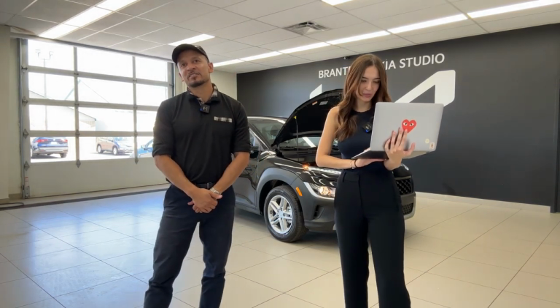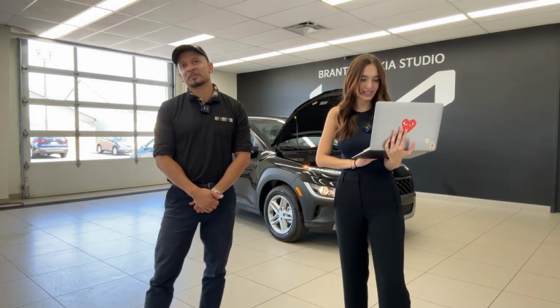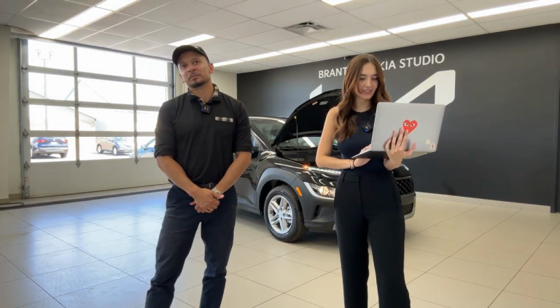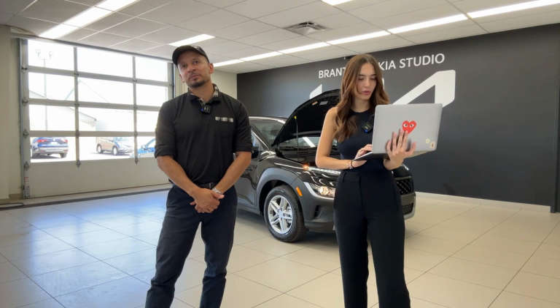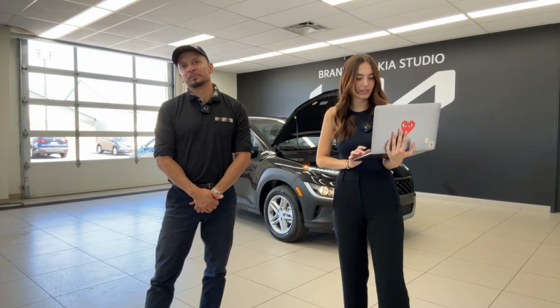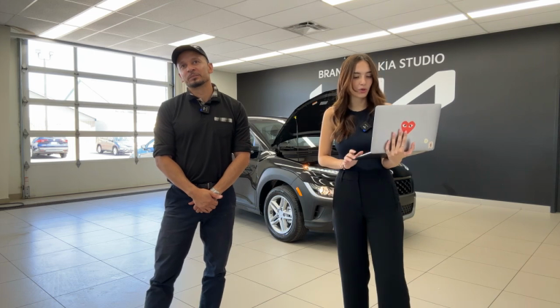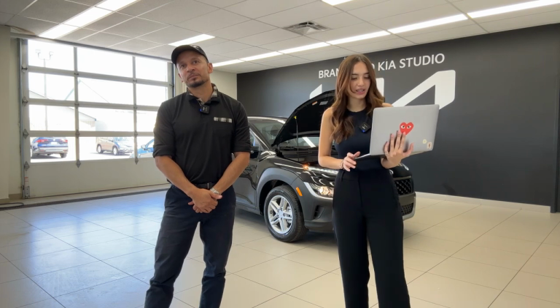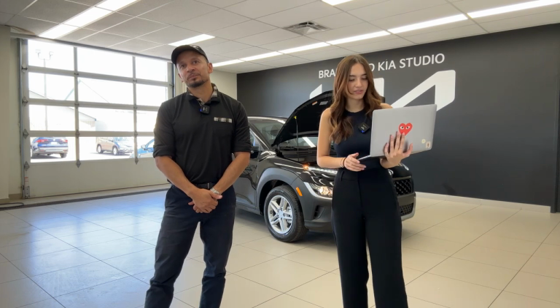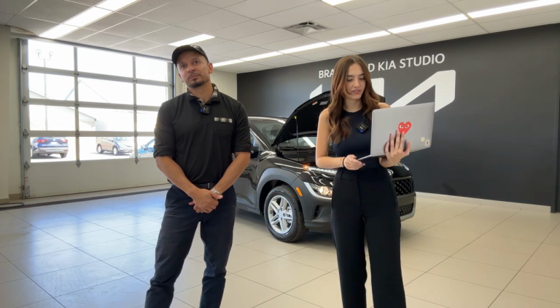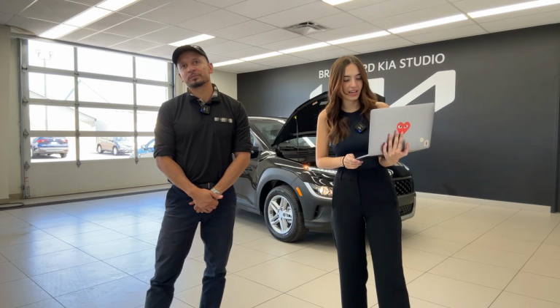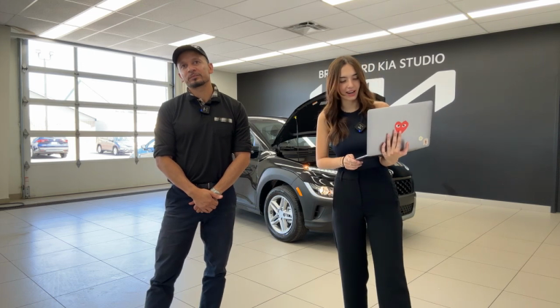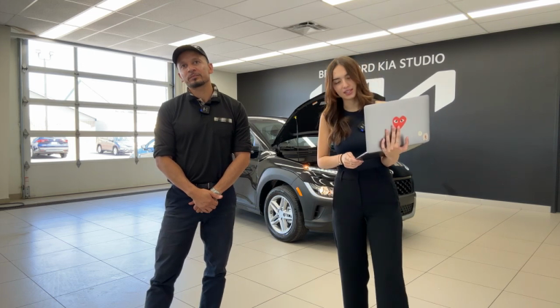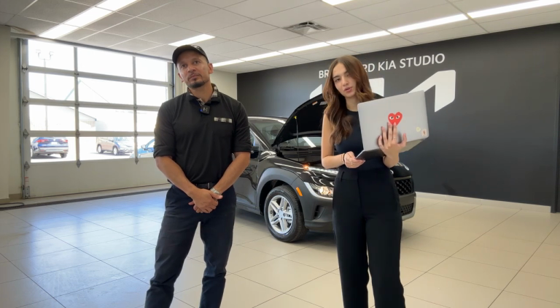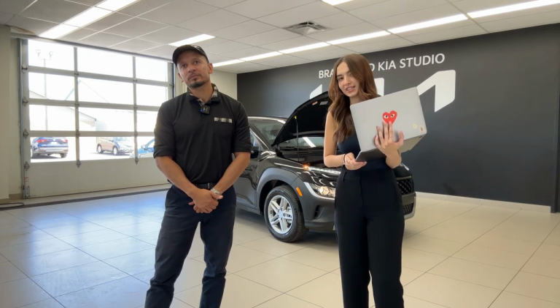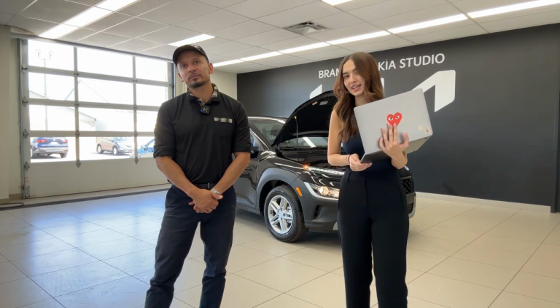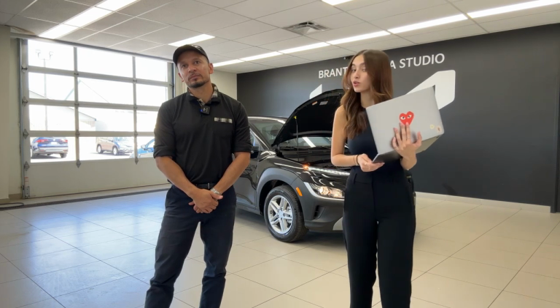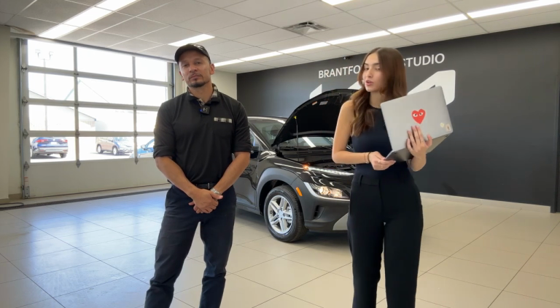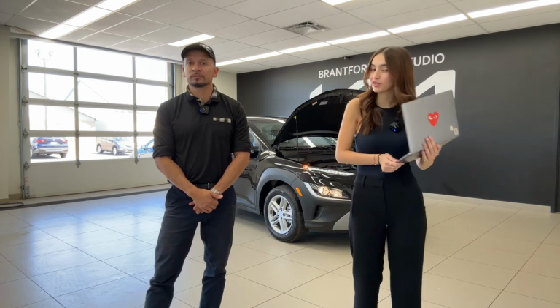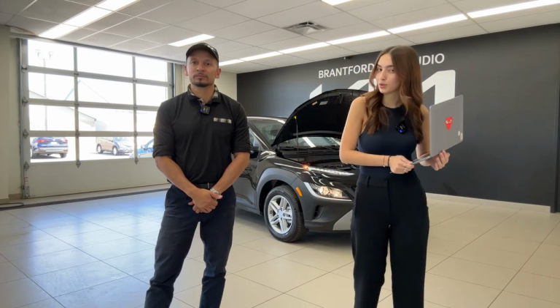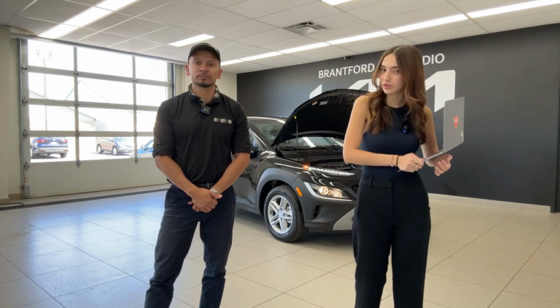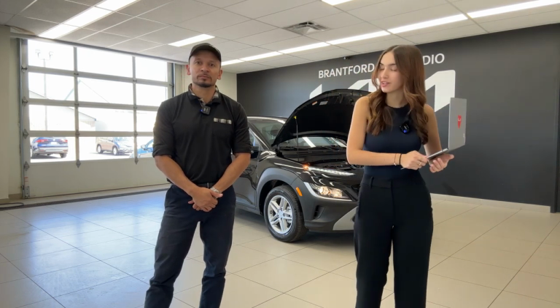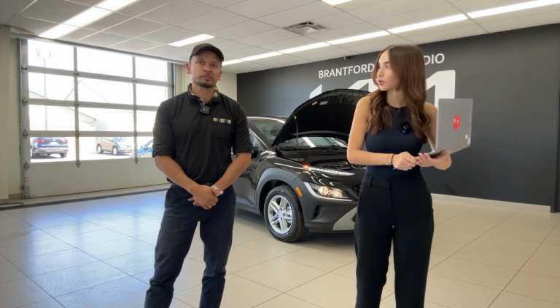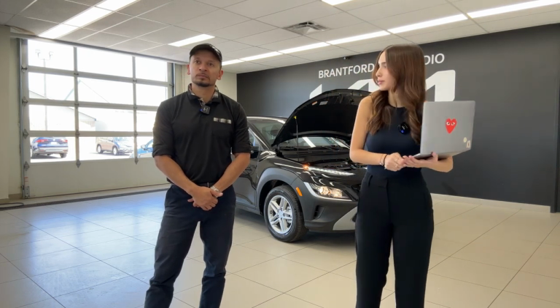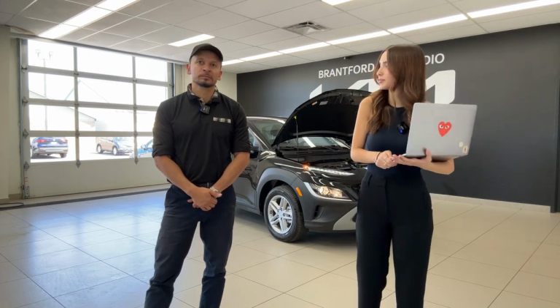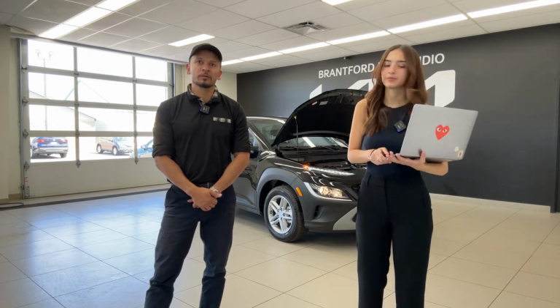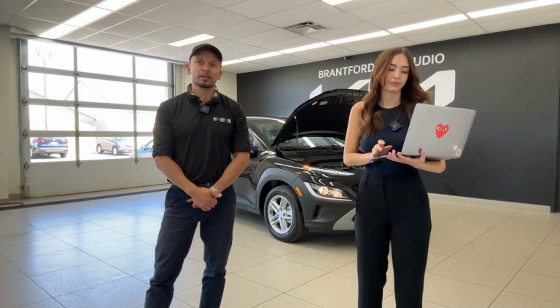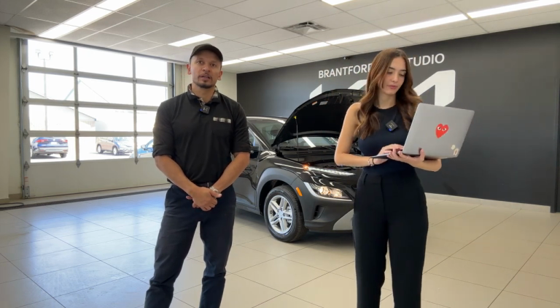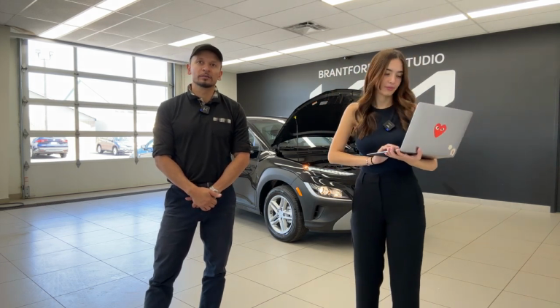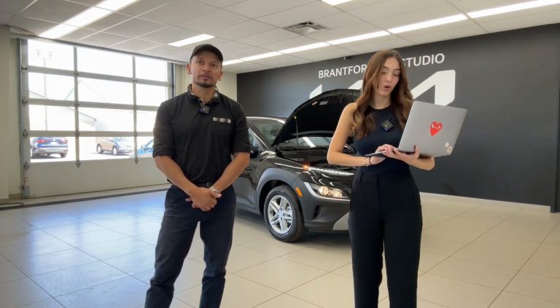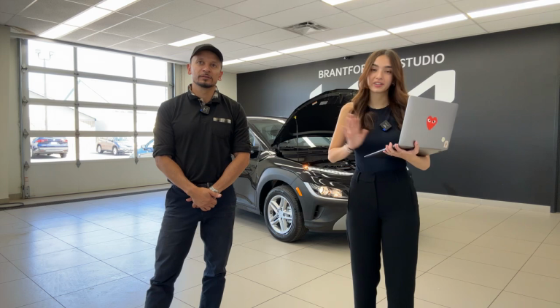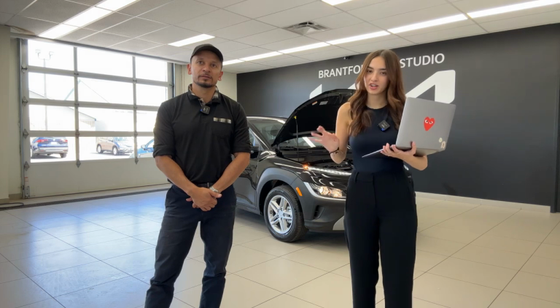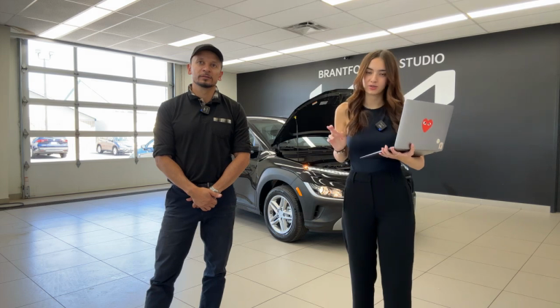Pricing for the 2024 Kona EV for Canada hasn't been released yet. Hopefully very soon.